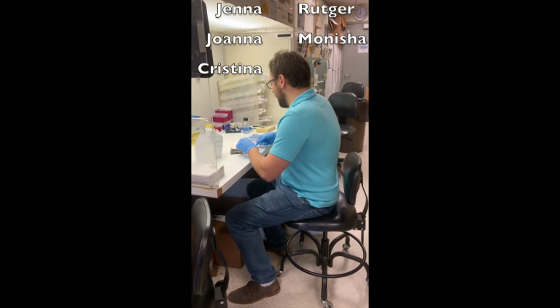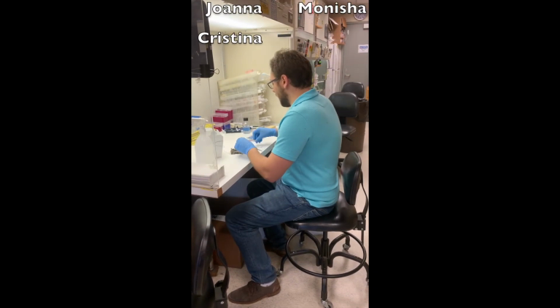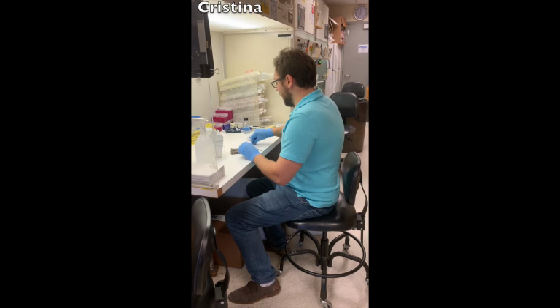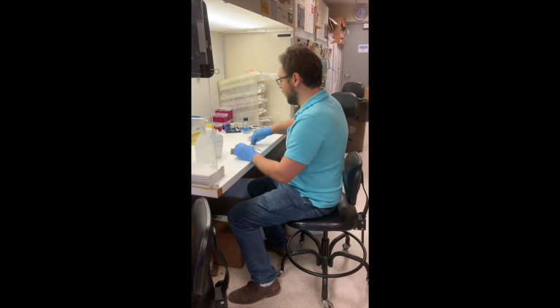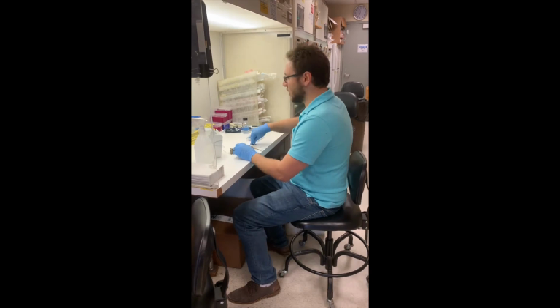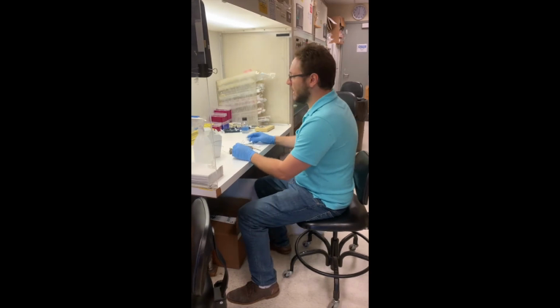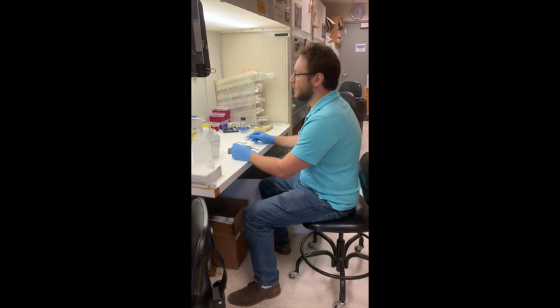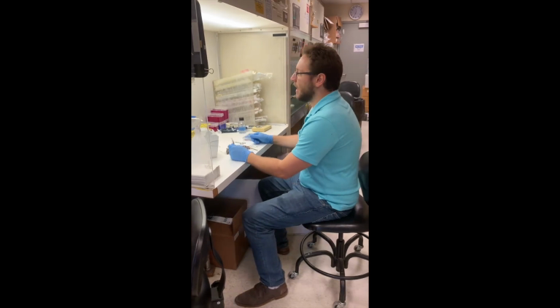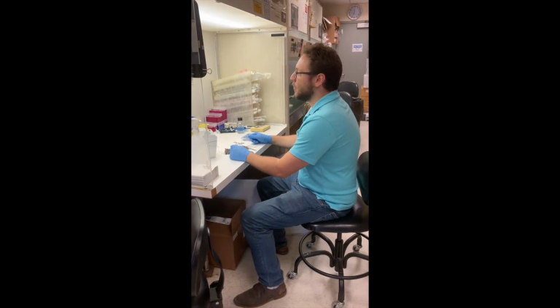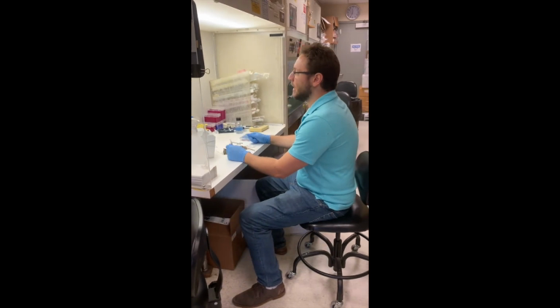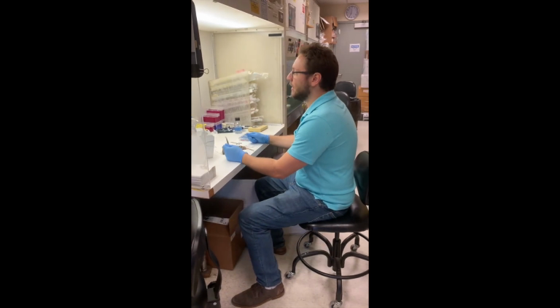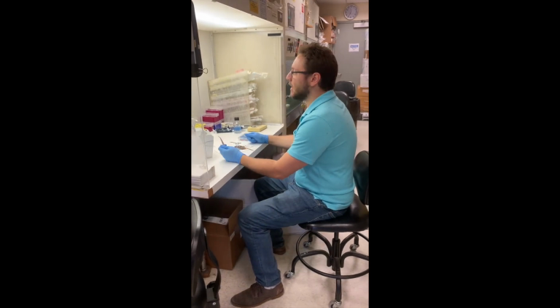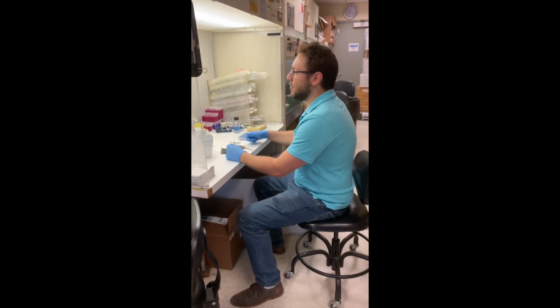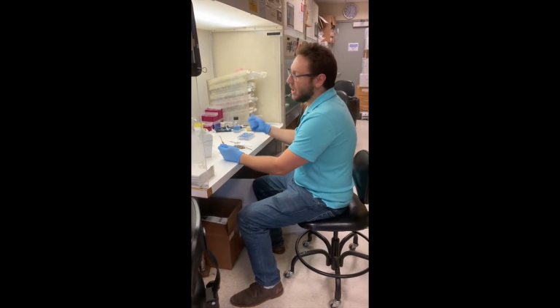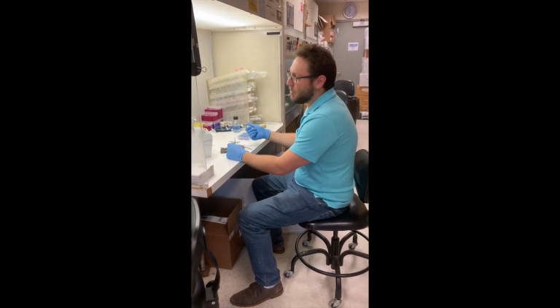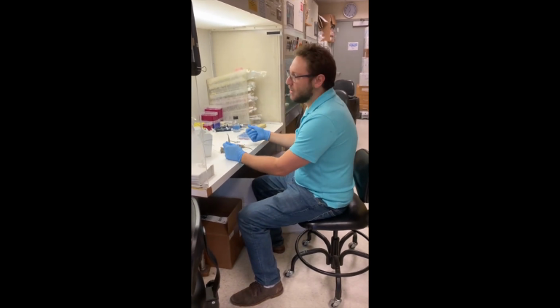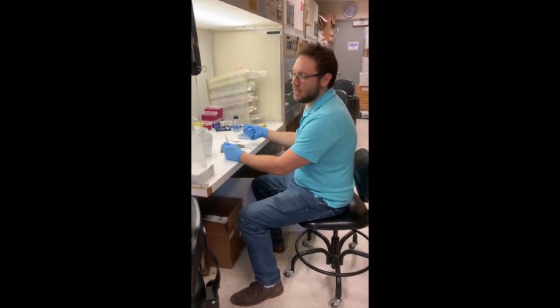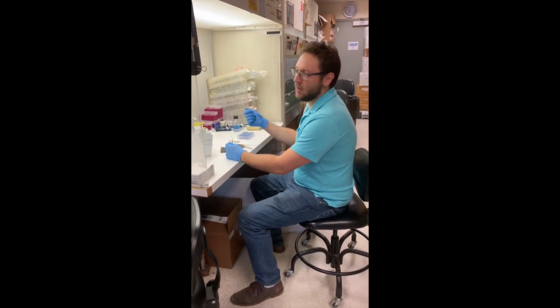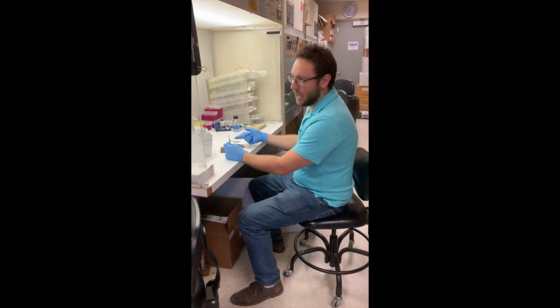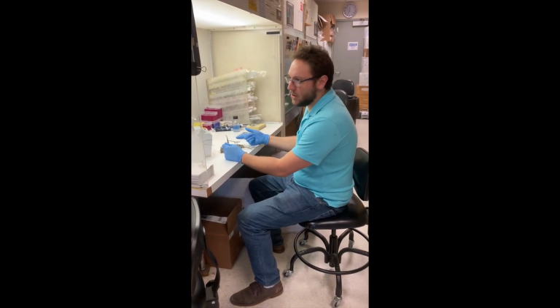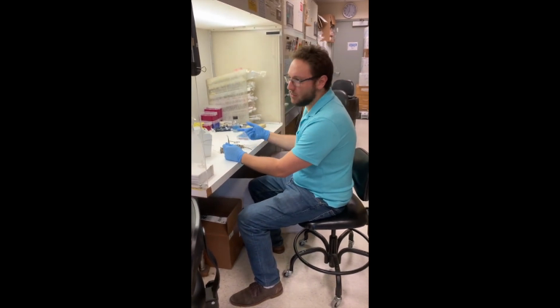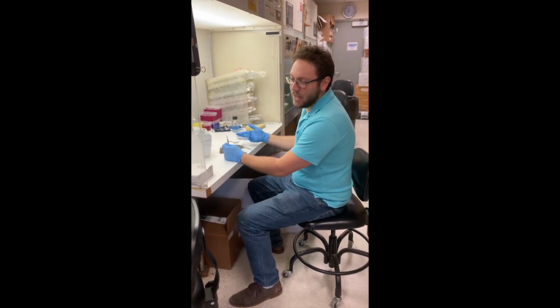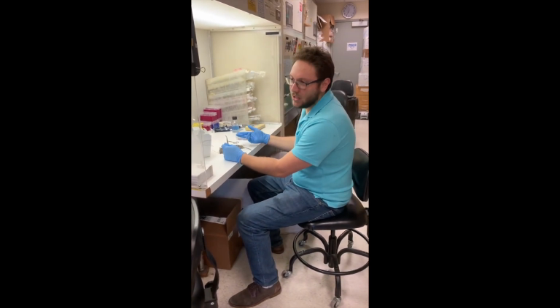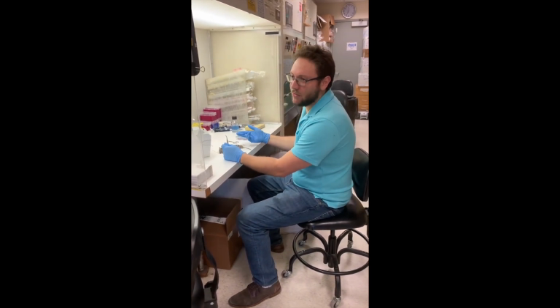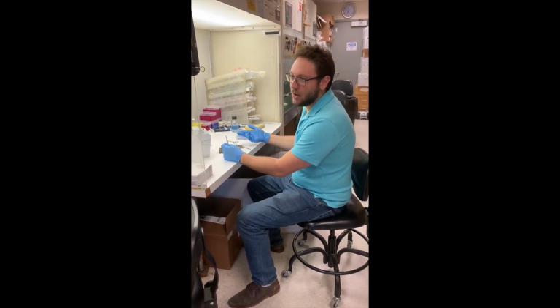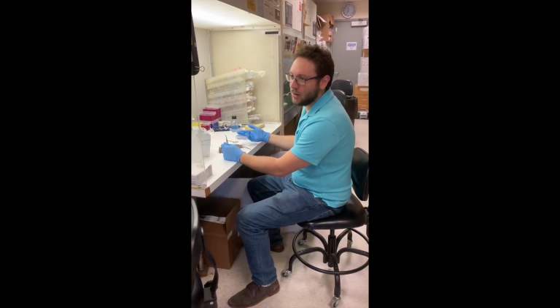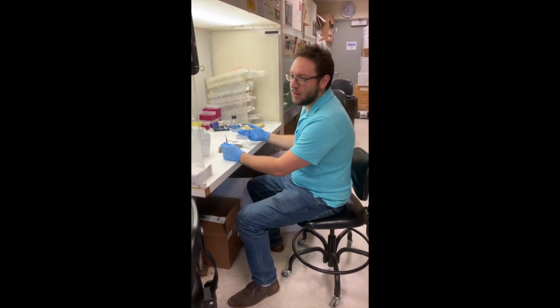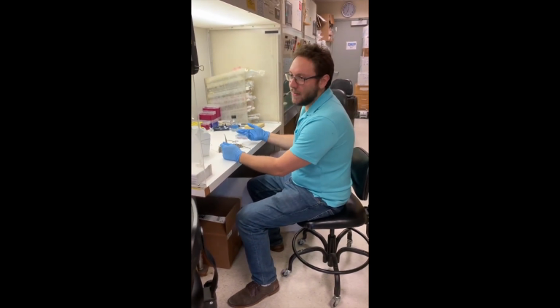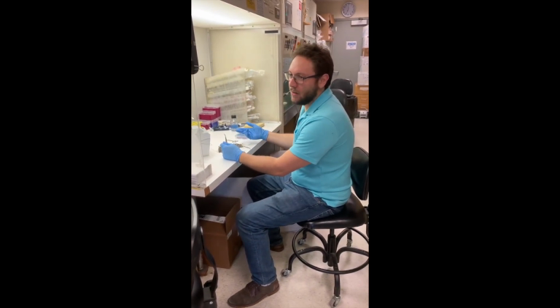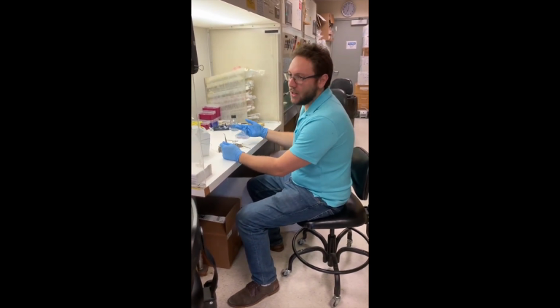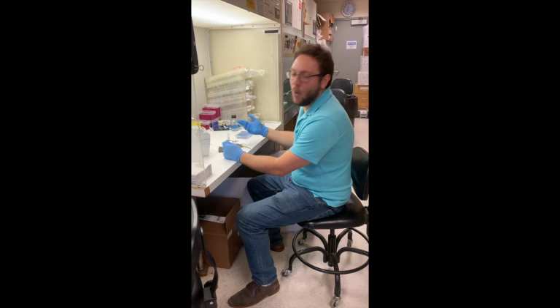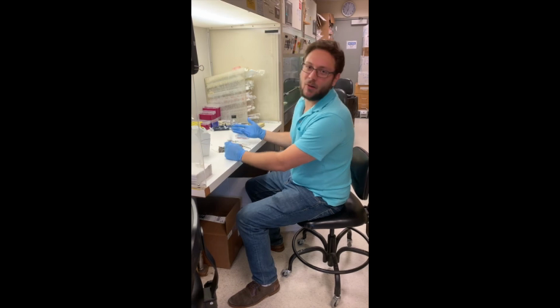We just need like a plush mouse blender, meat cleaver, and then like a watermelon.